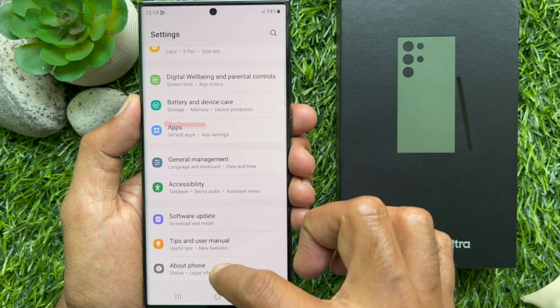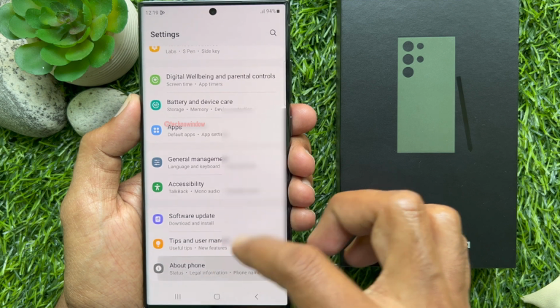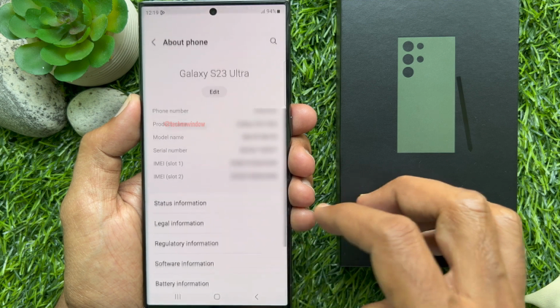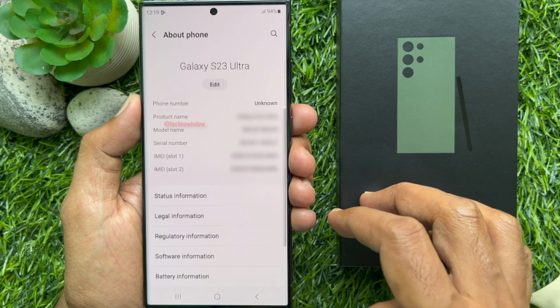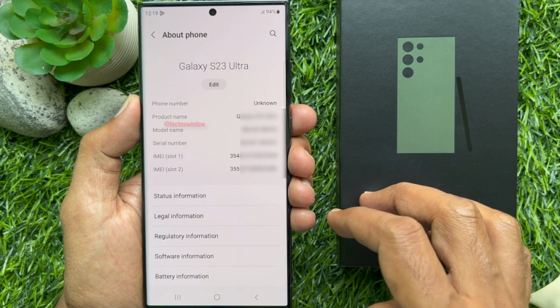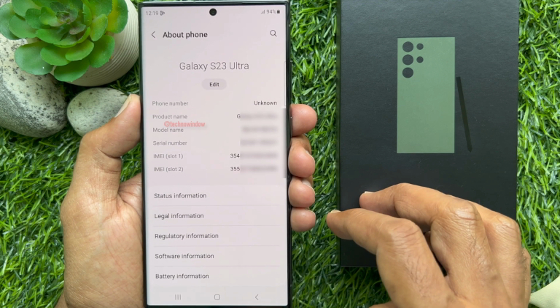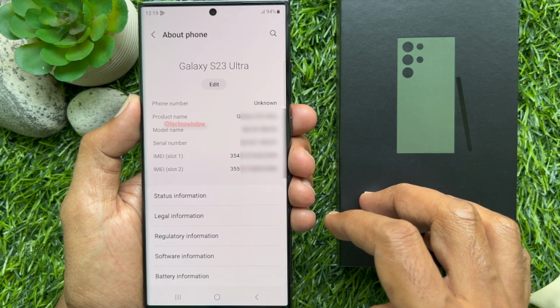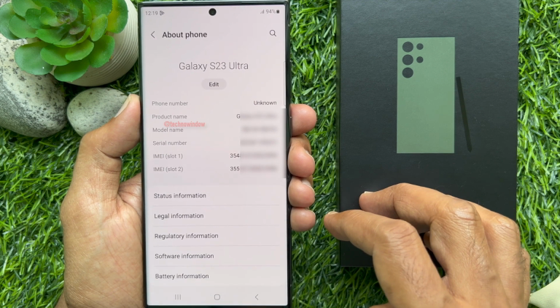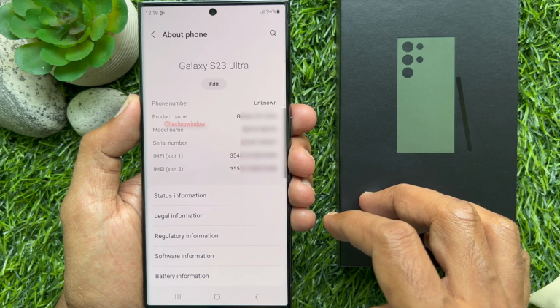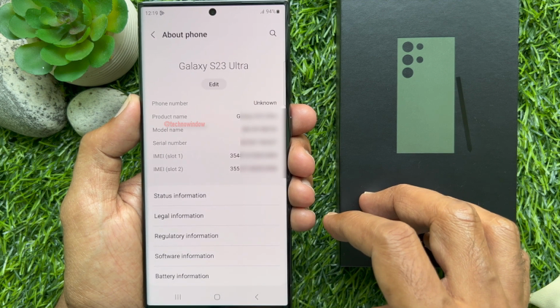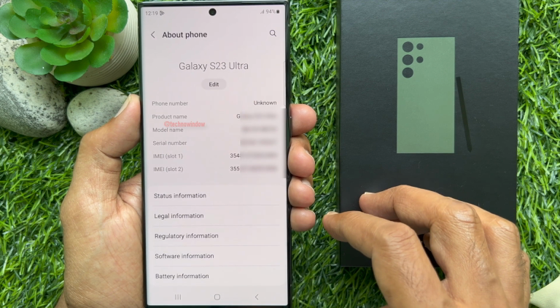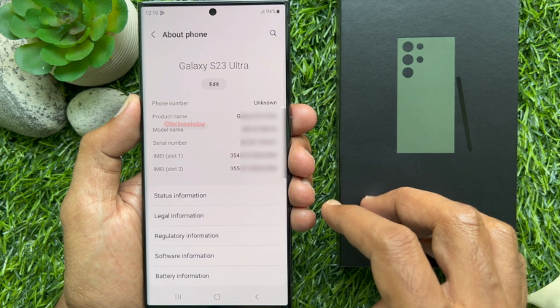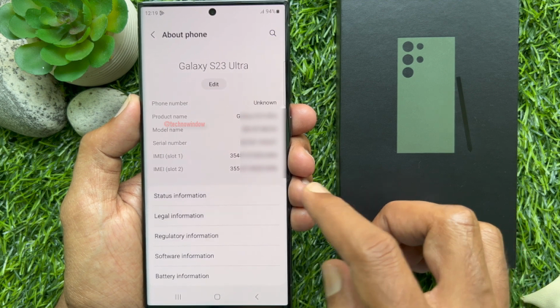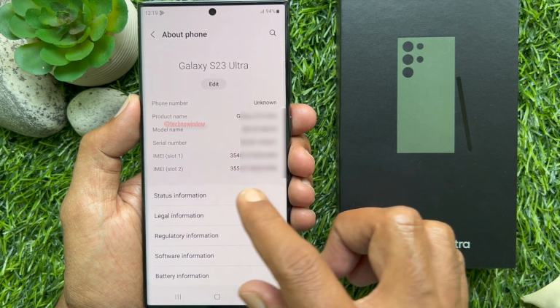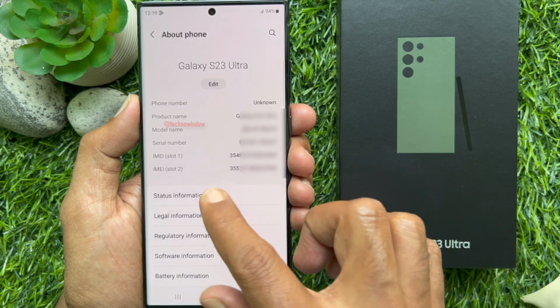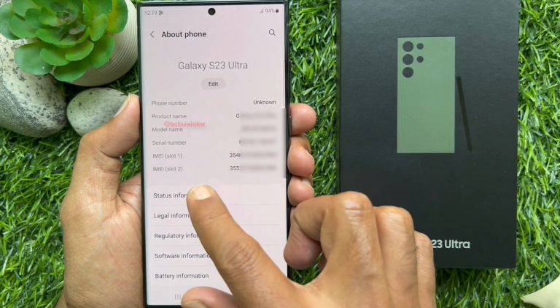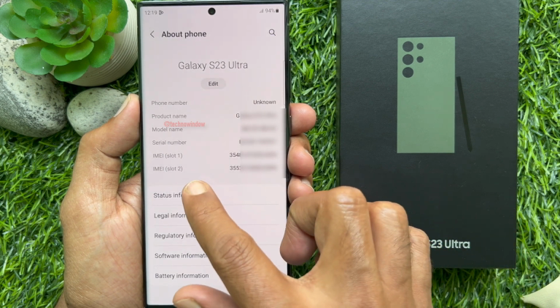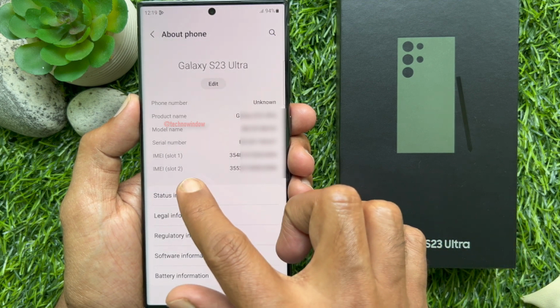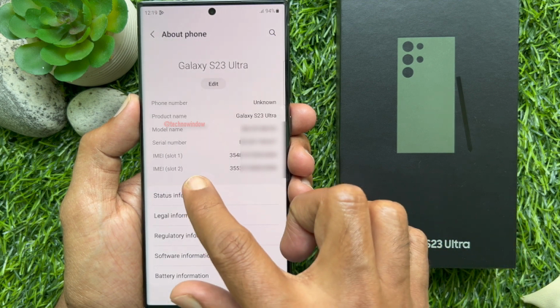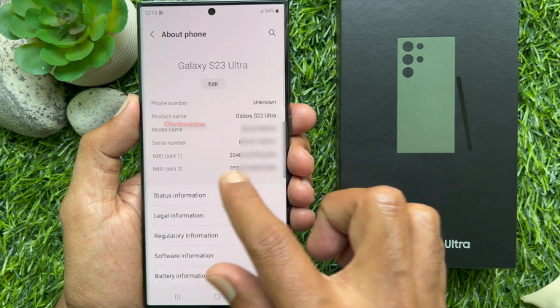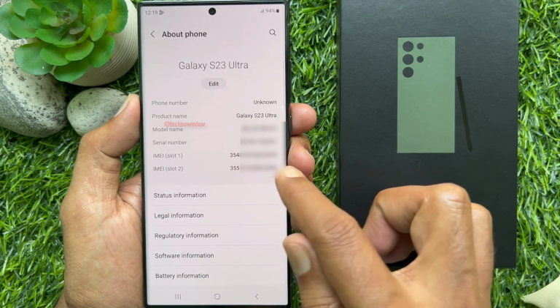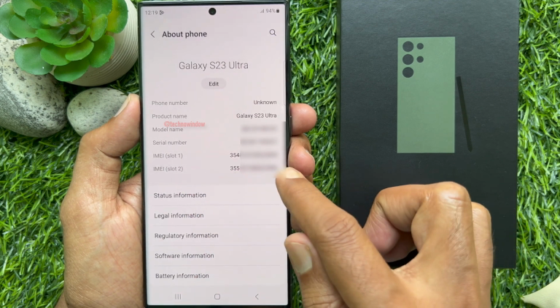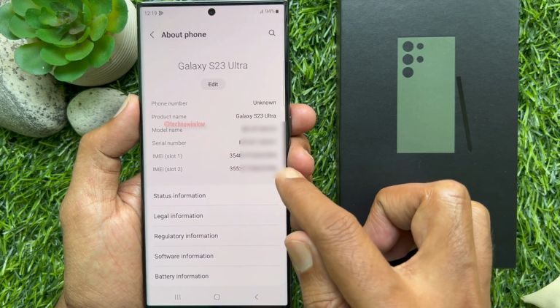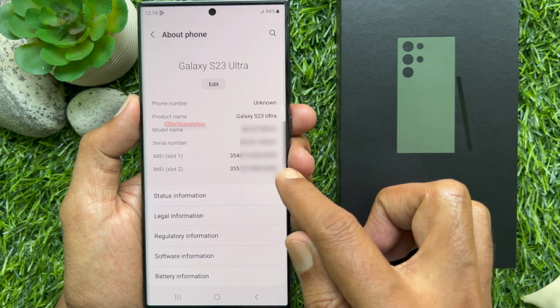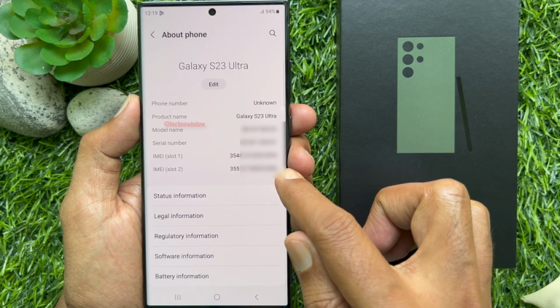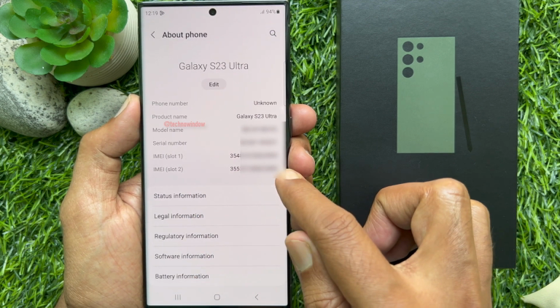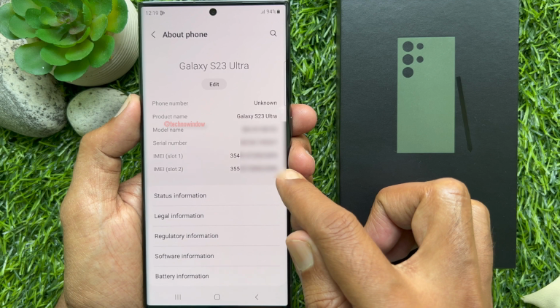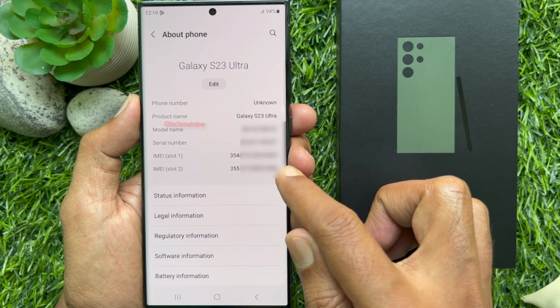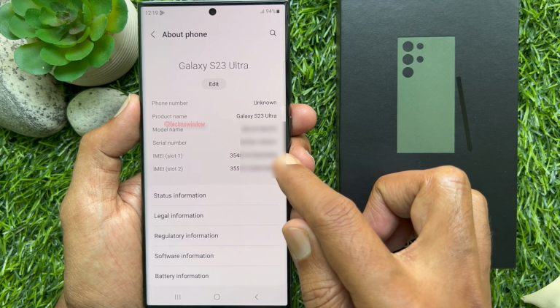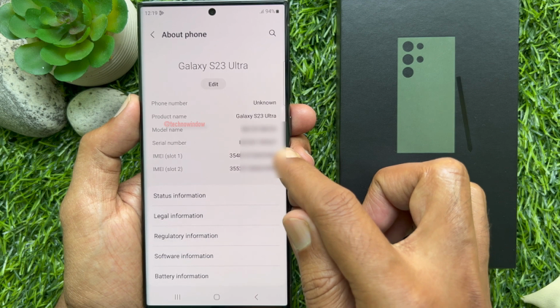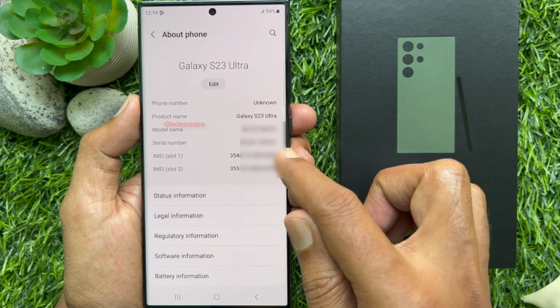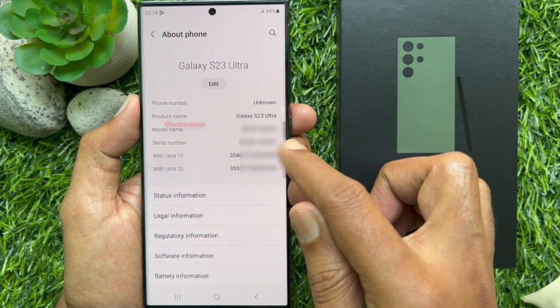Here you will see IMEI 1, IMEI 2, and serial number.